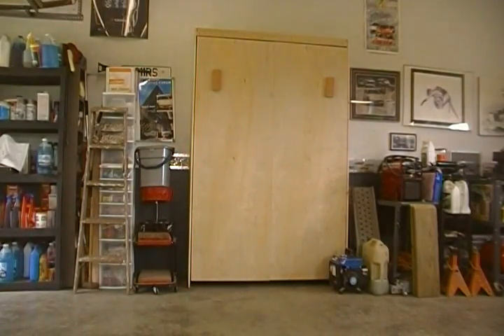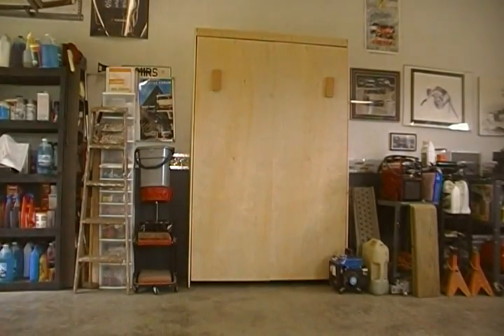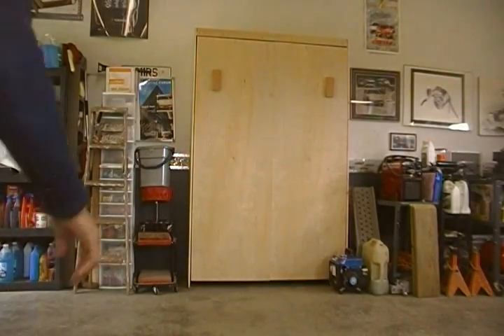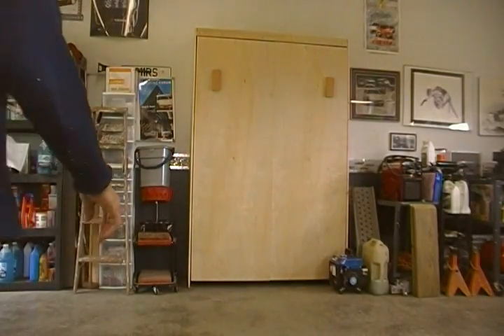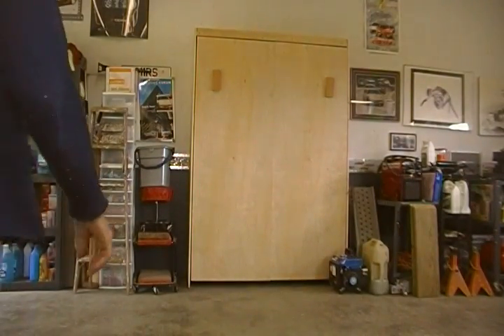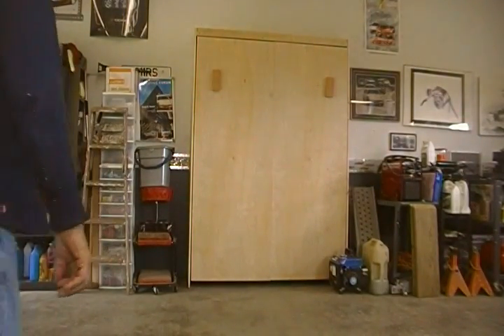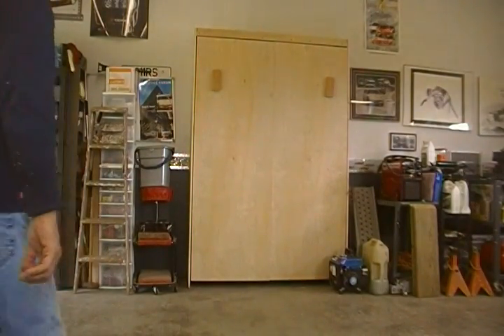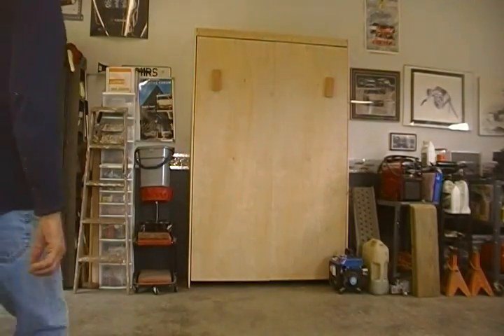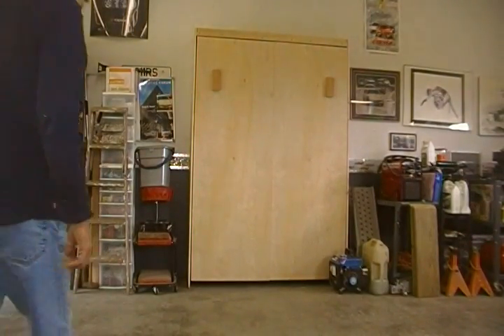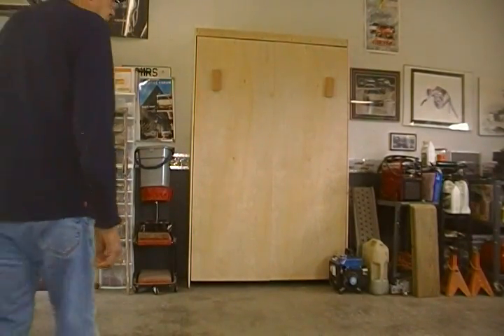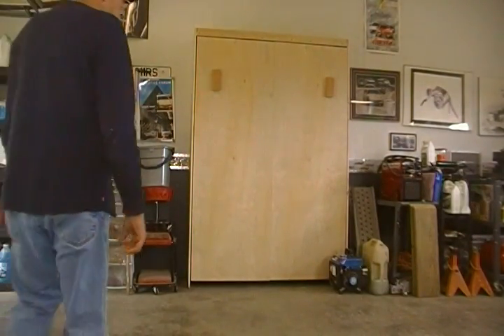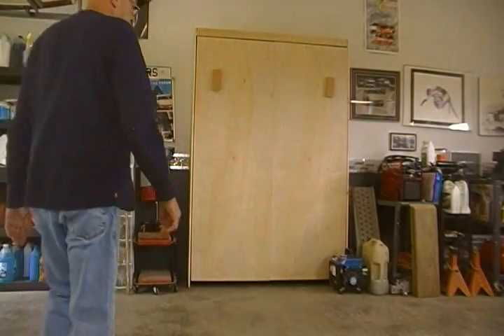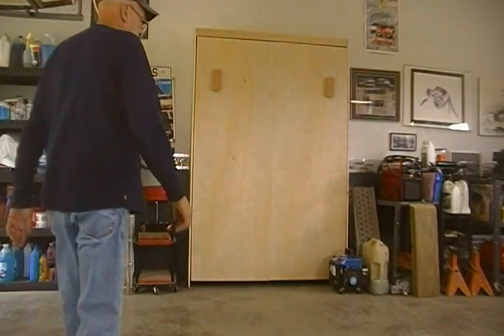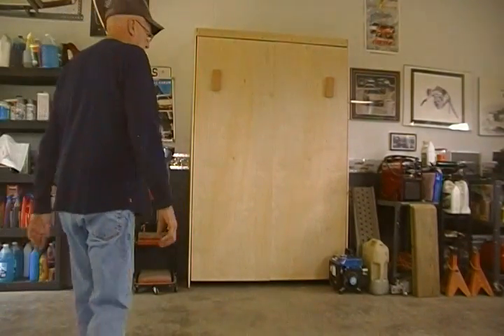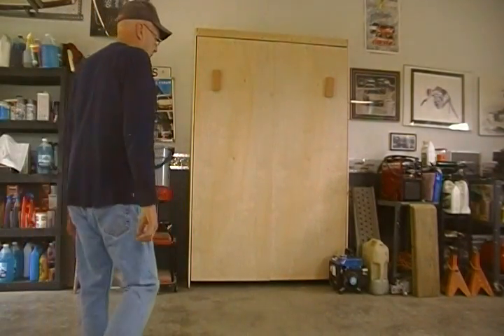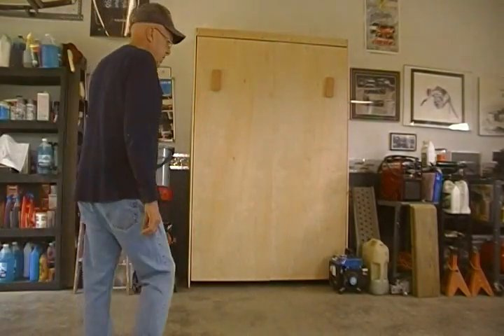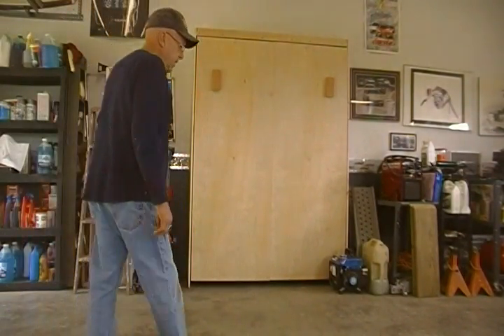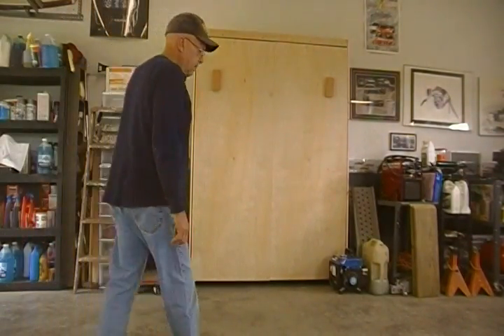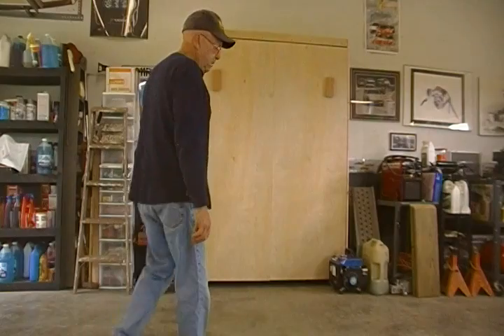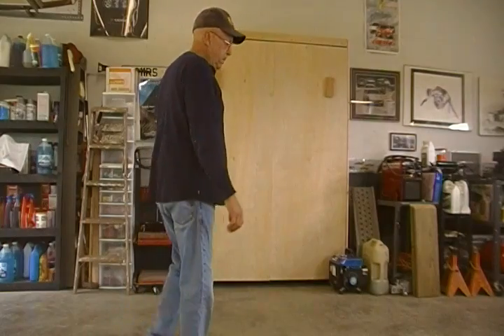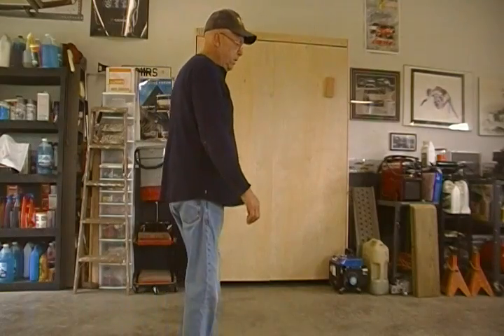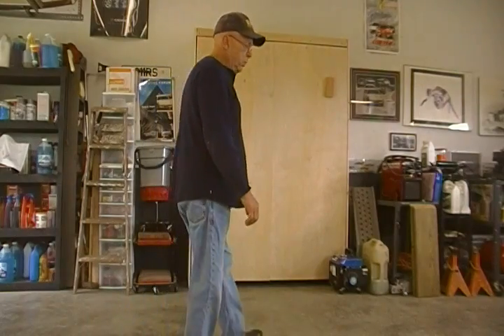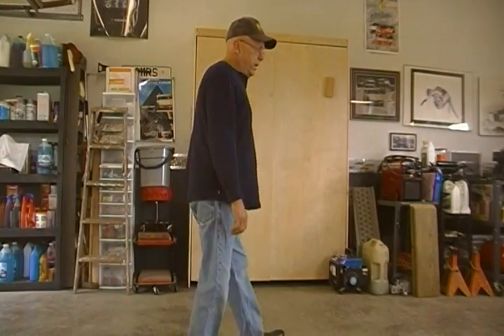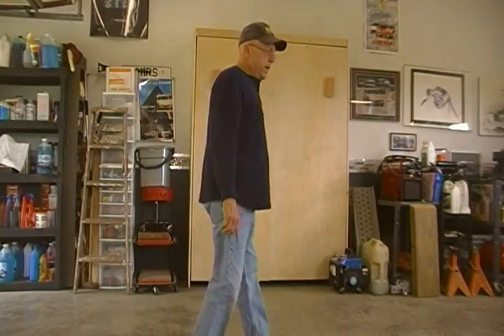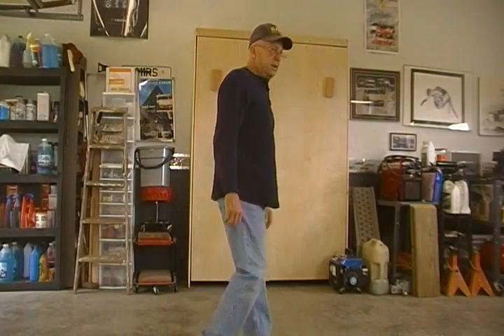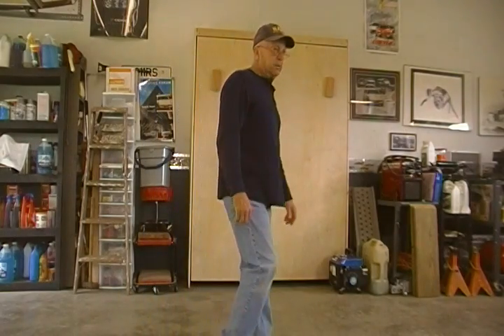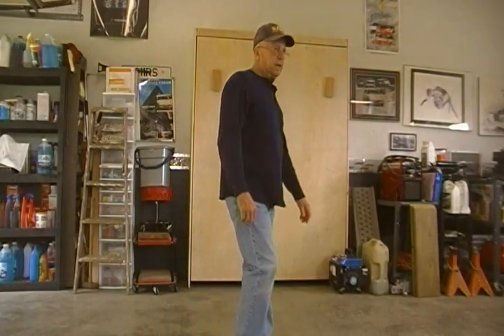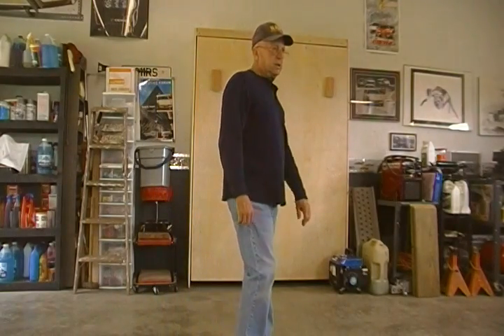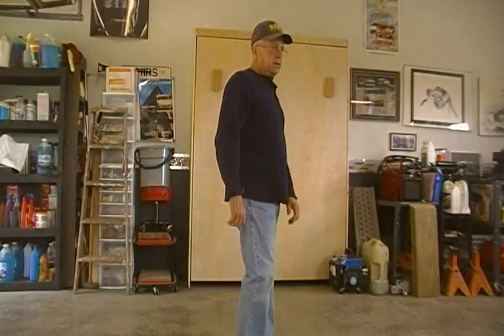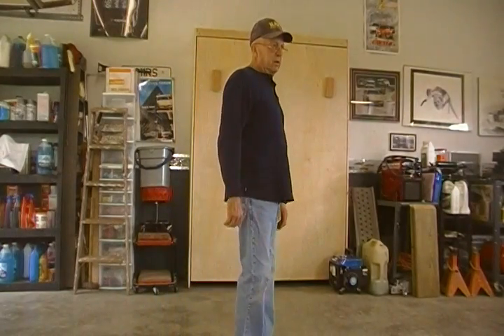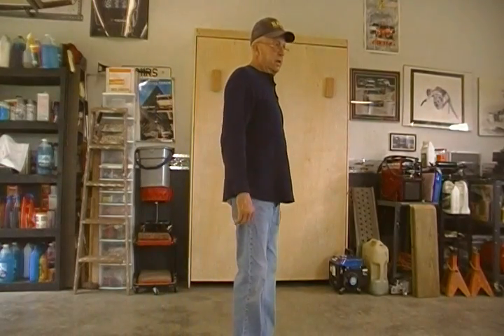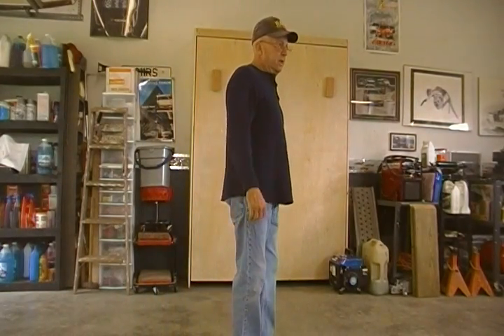Good morning. It's Sunday morning, May 28th, about 10:30.